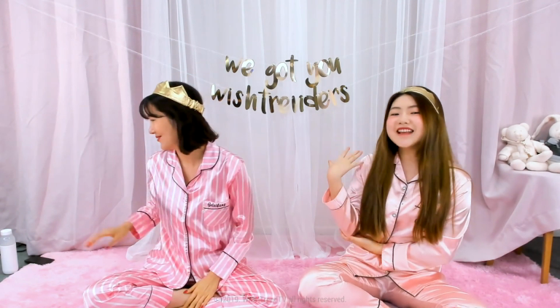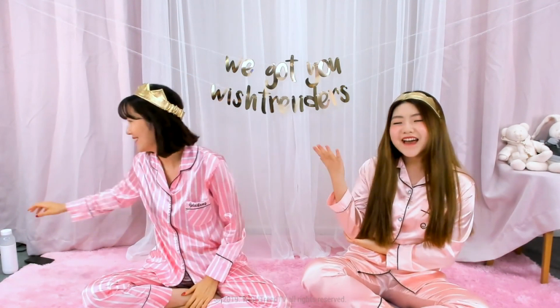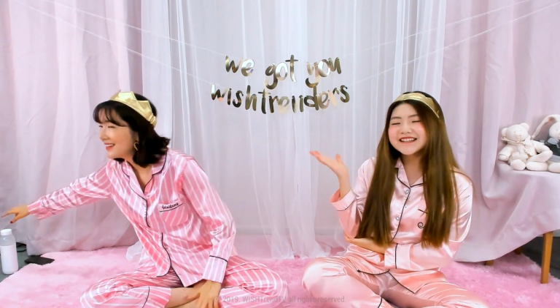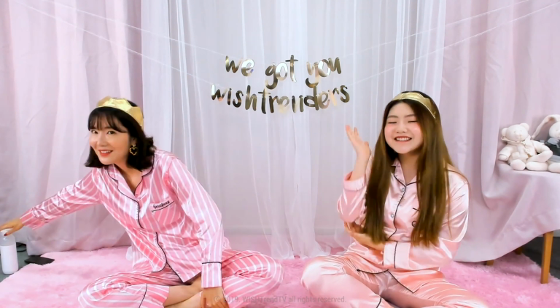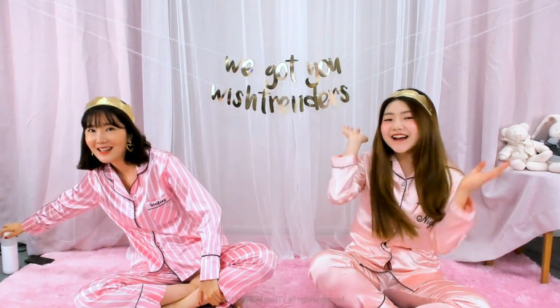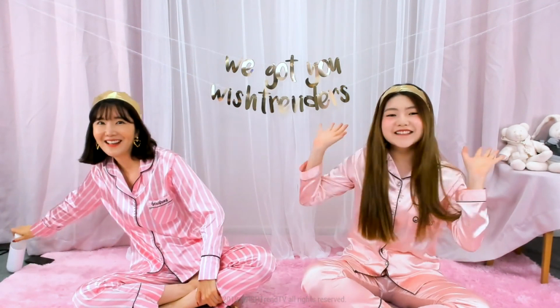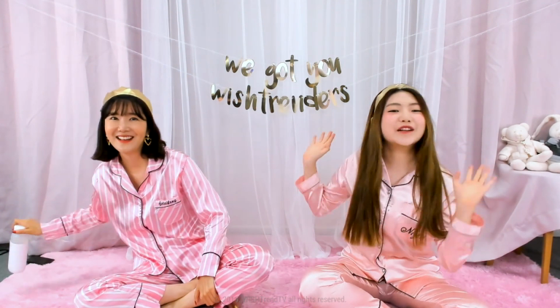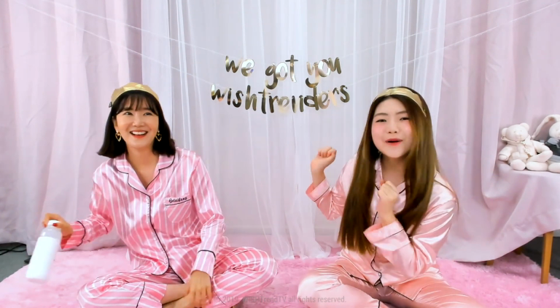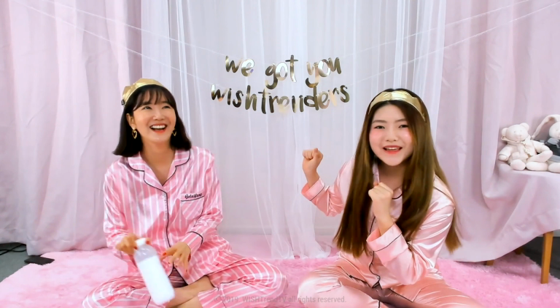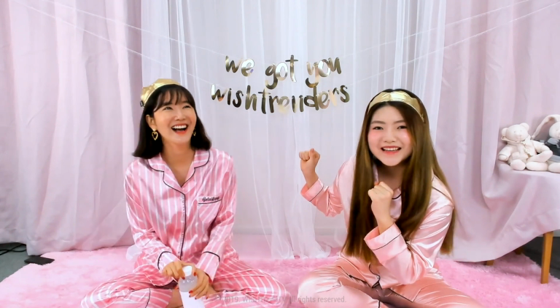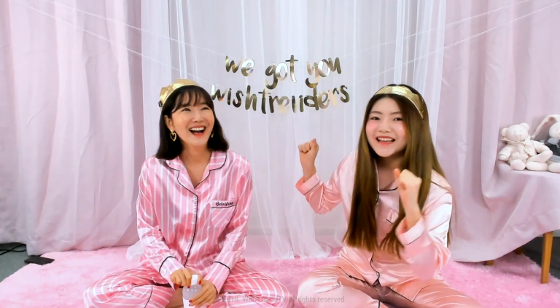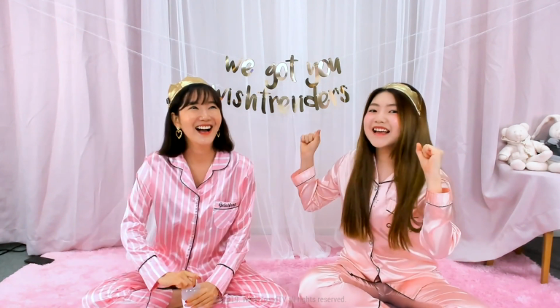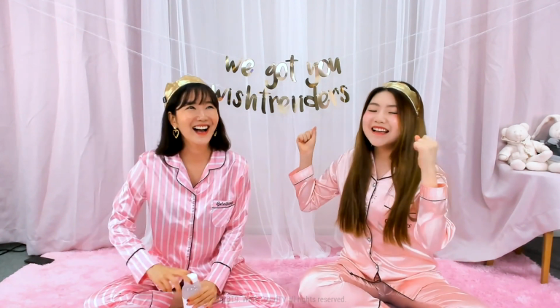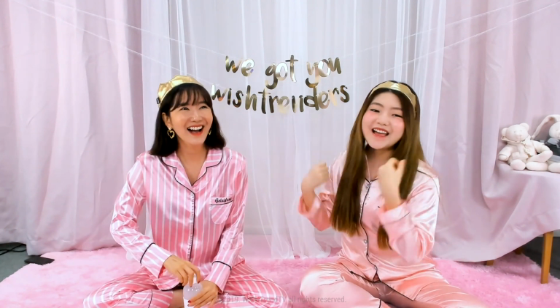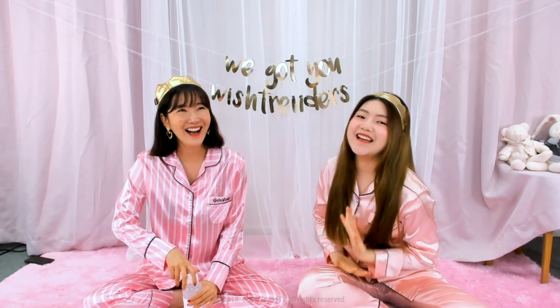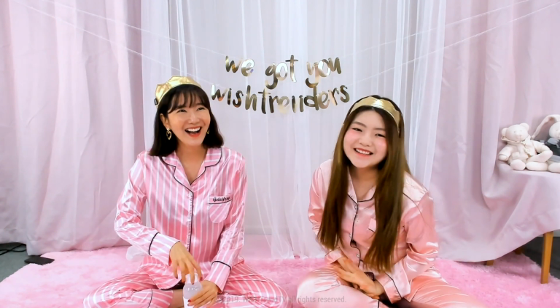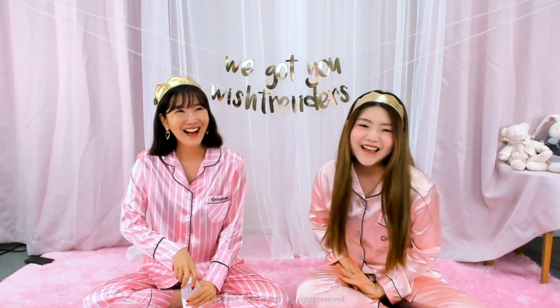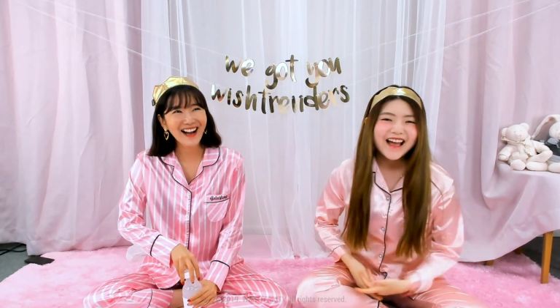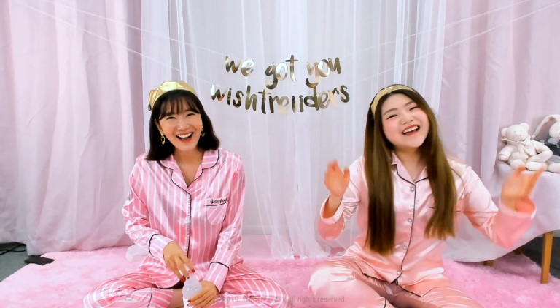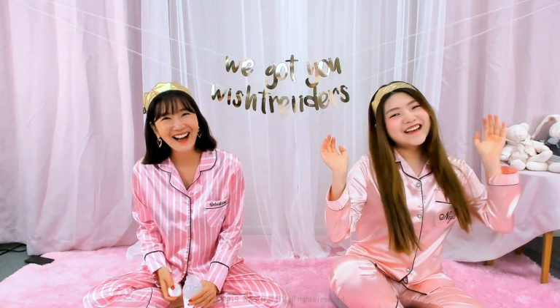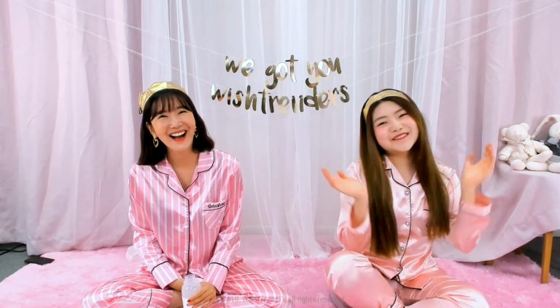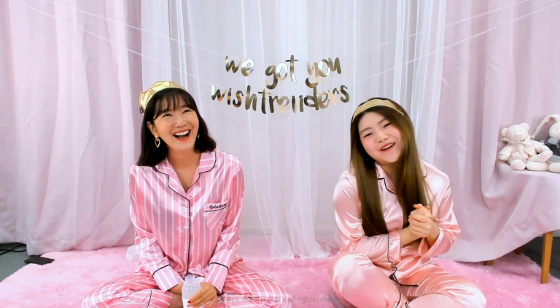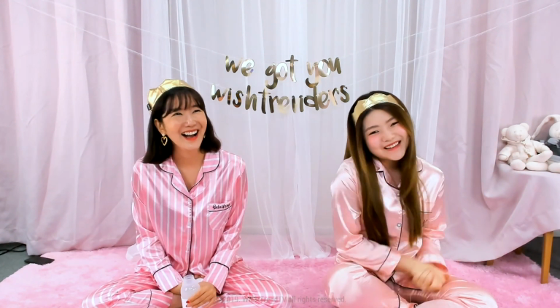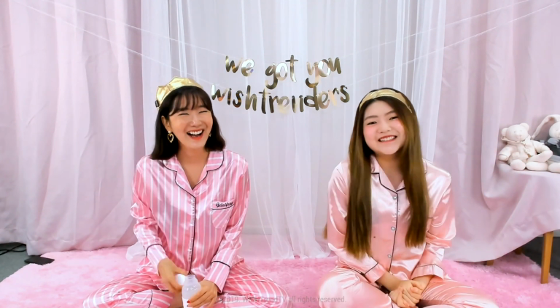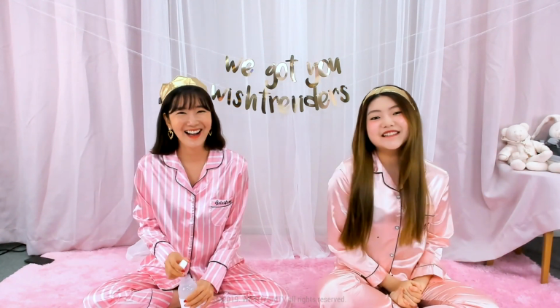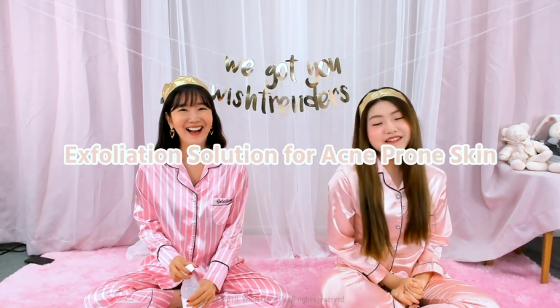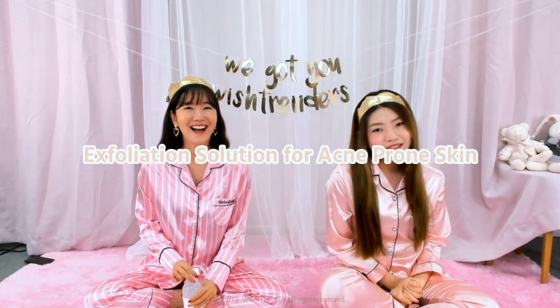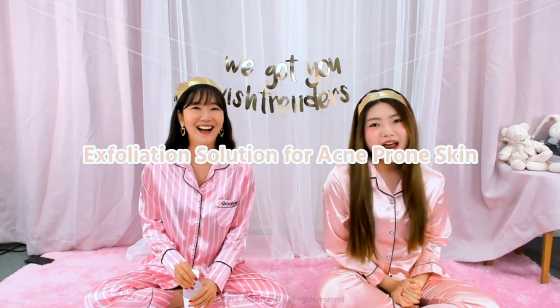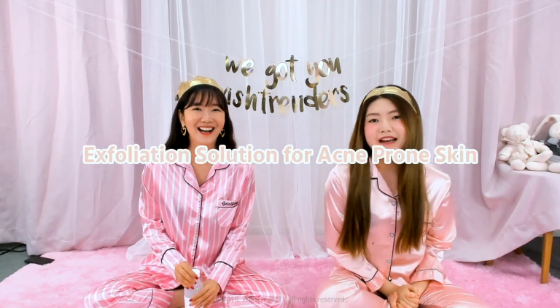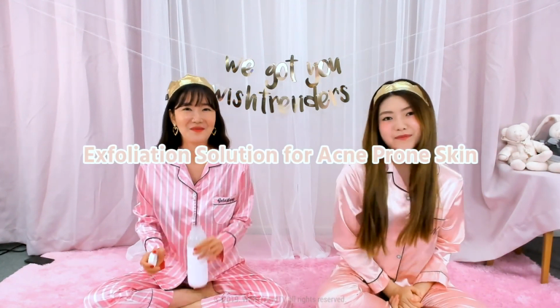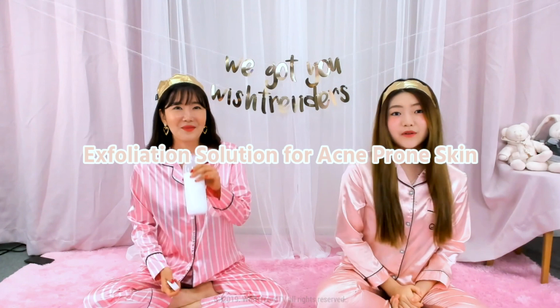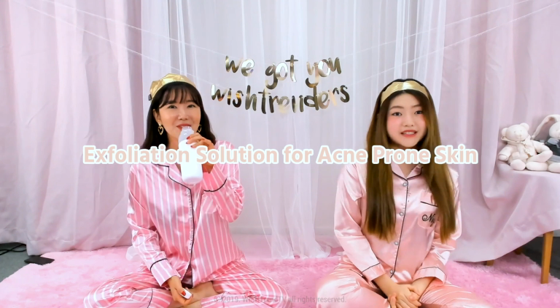Today's topic is exfoliation solutions for acne-prone skin.